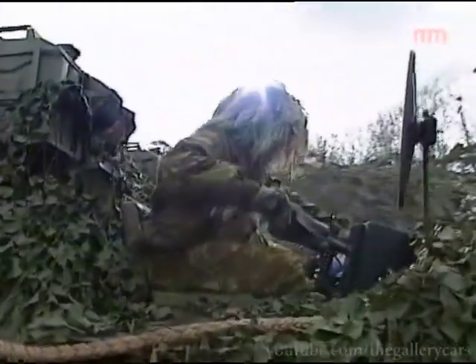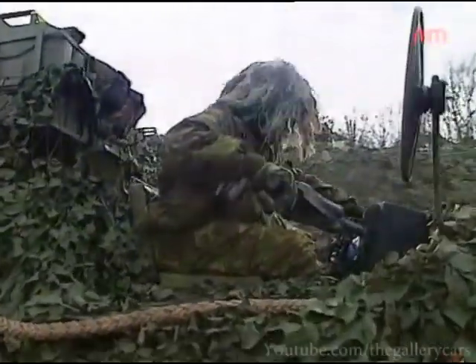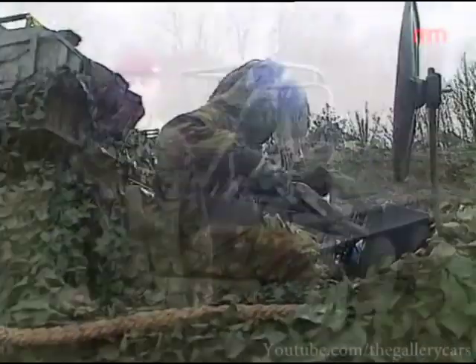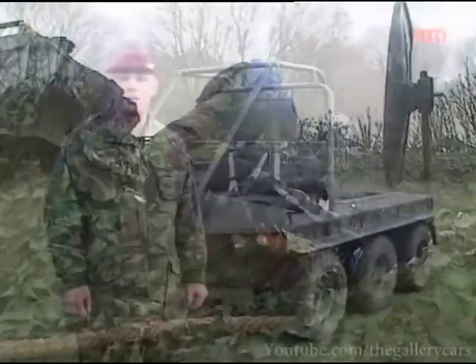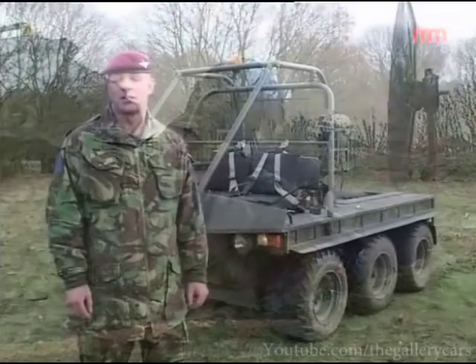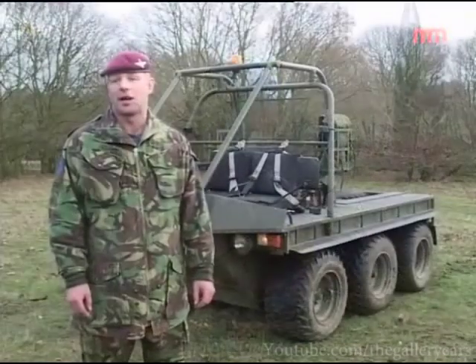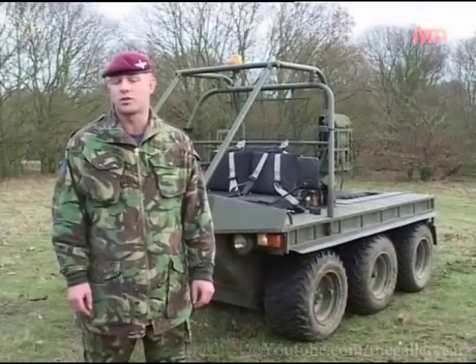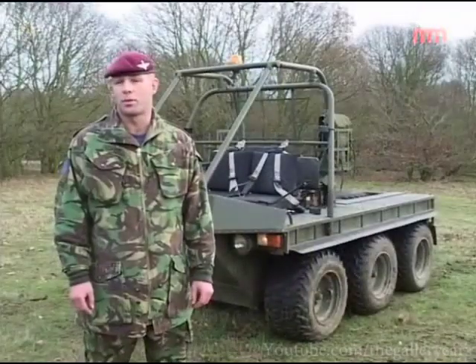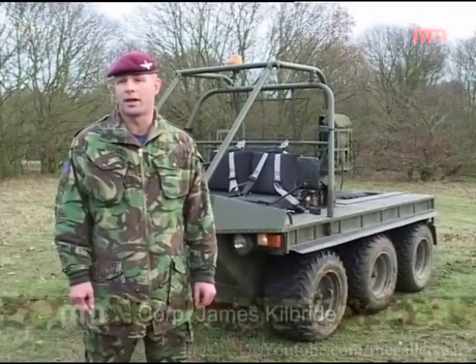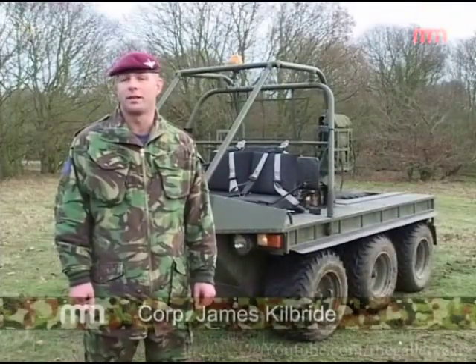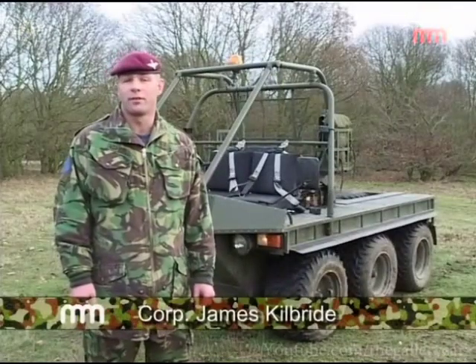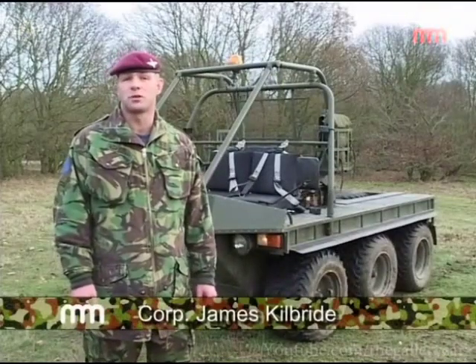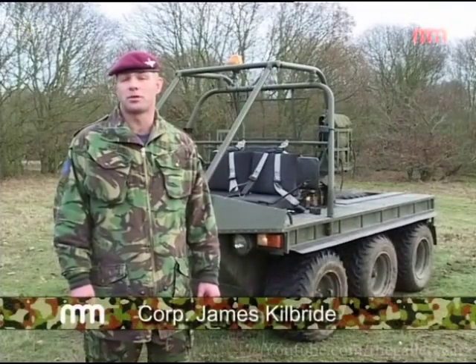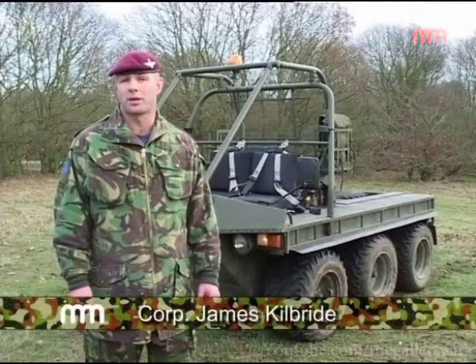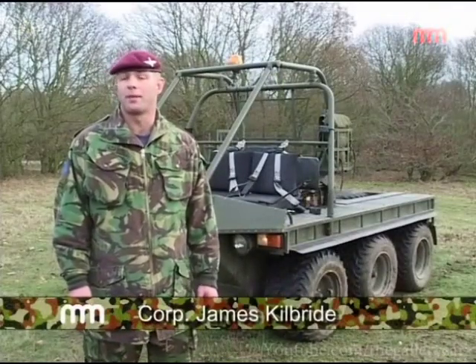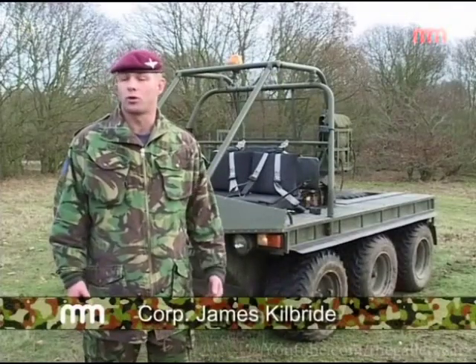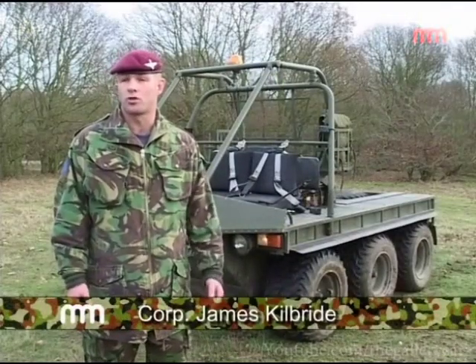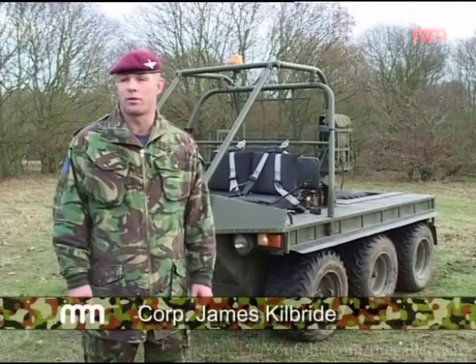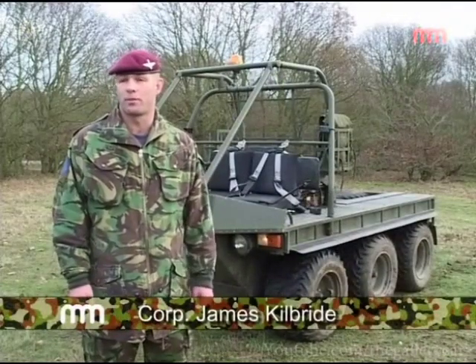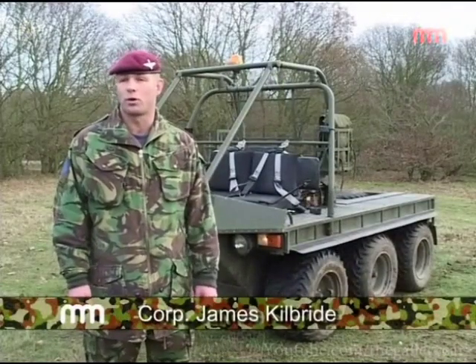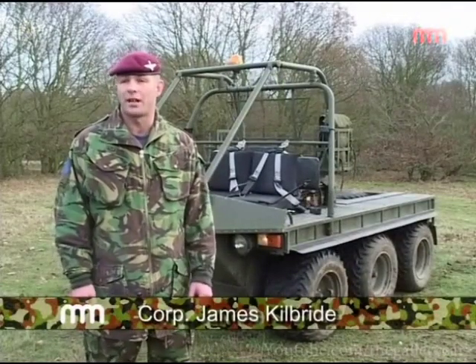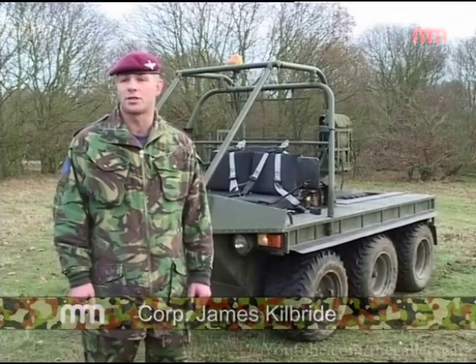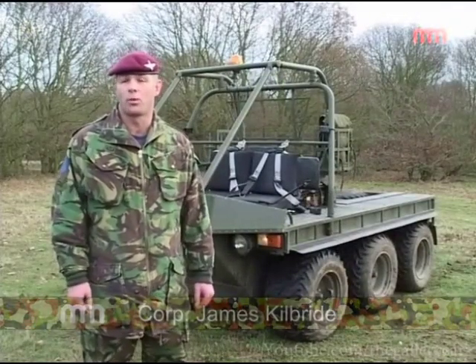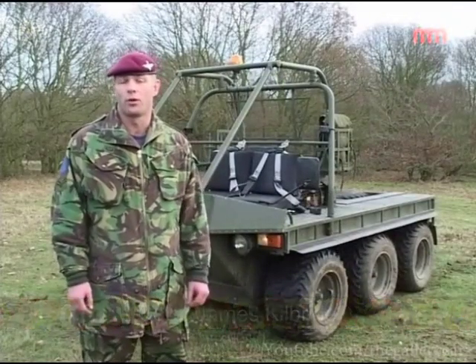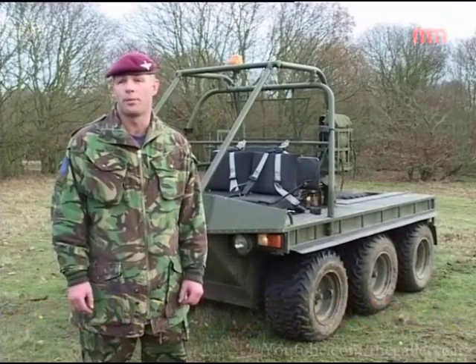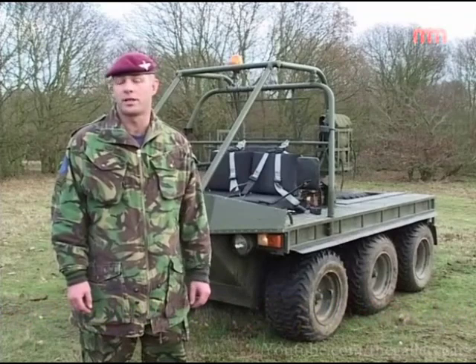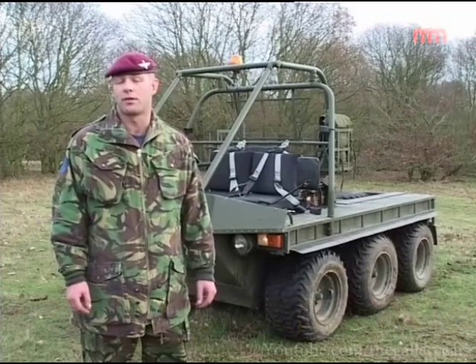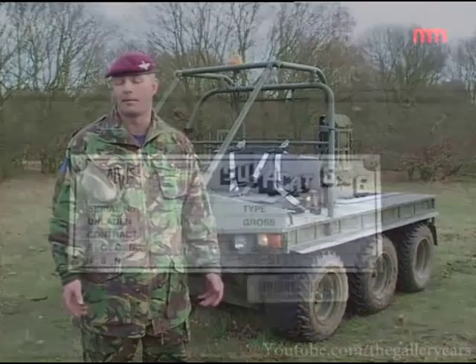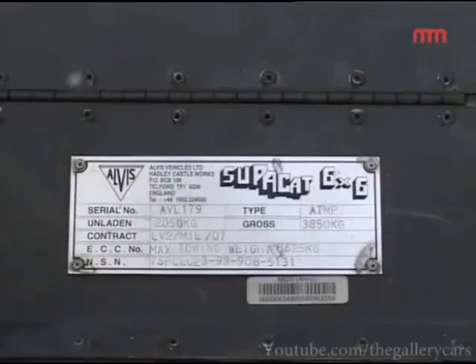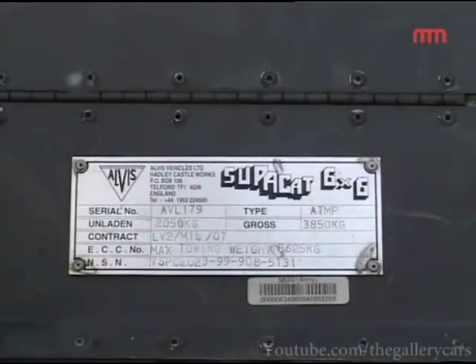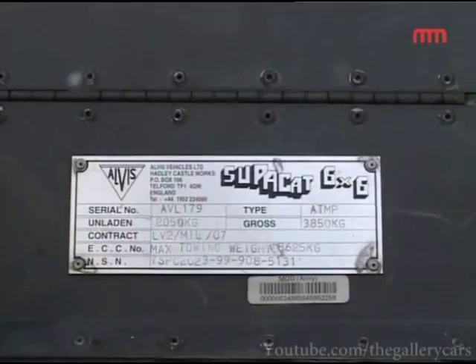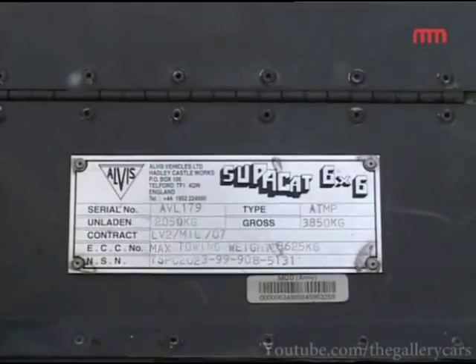The vehicle behind me is the Alvis Supercat. The vehicle is made by Supercat but on contract for a firm called Alvis, a well-known British military vehicle manufacturer.